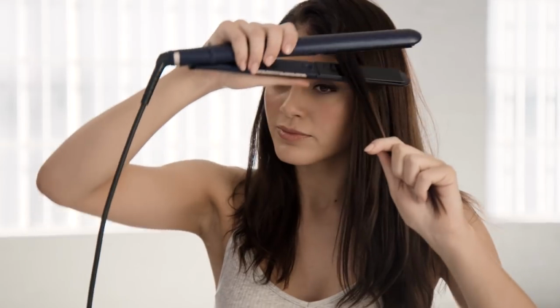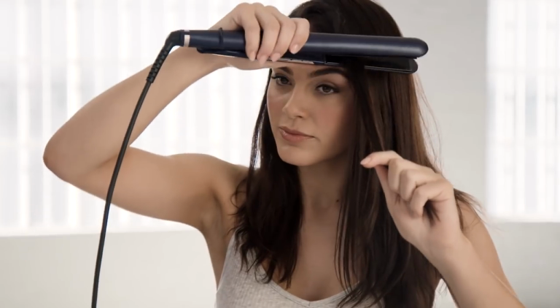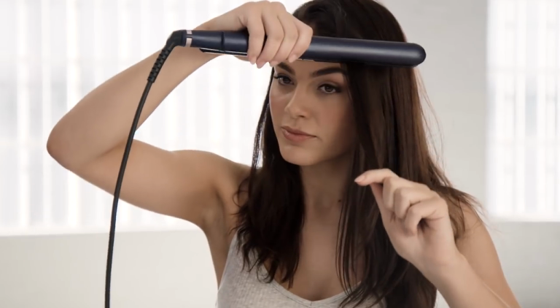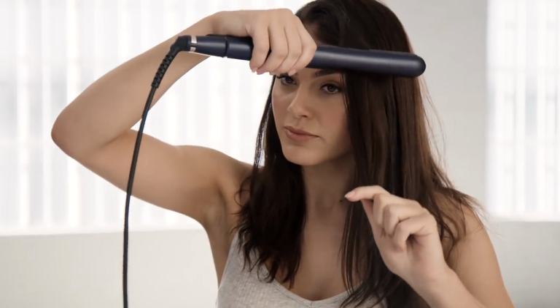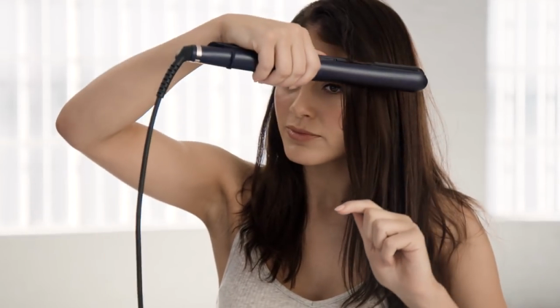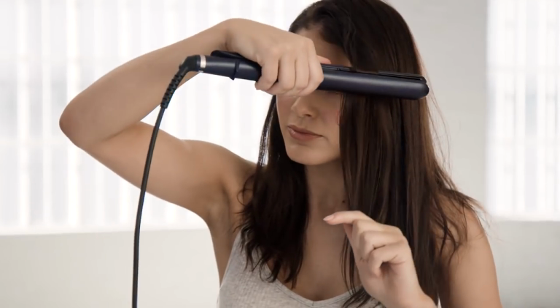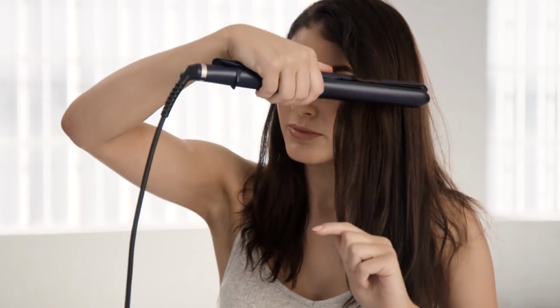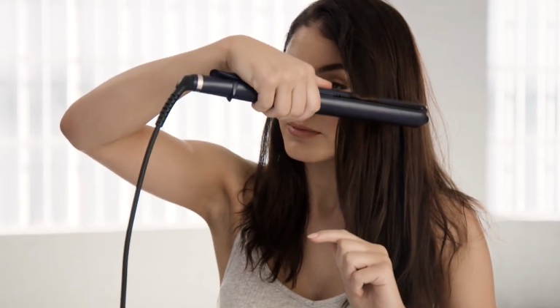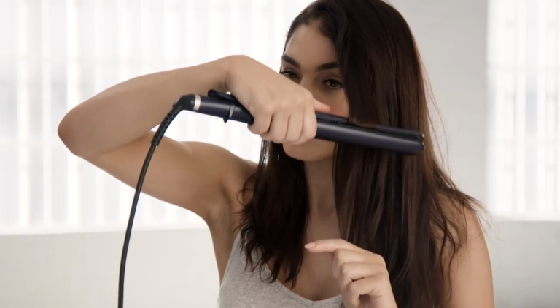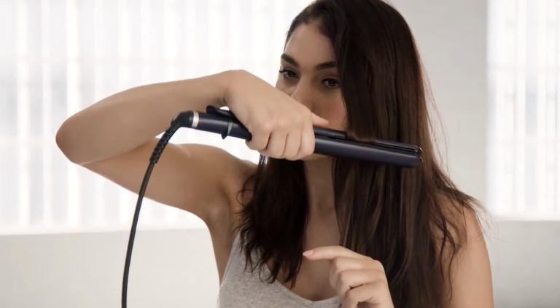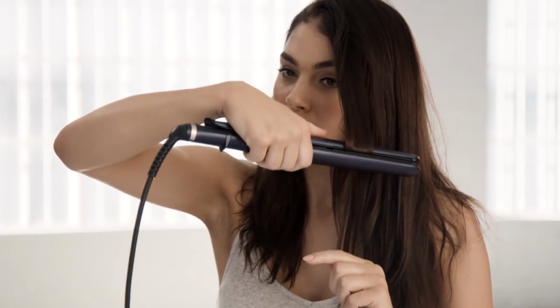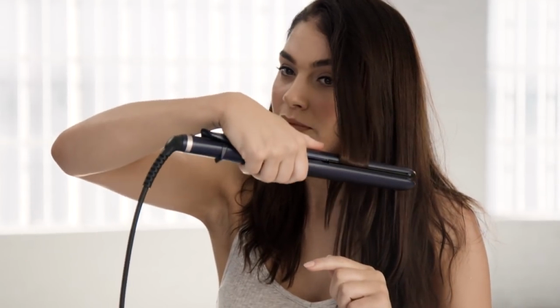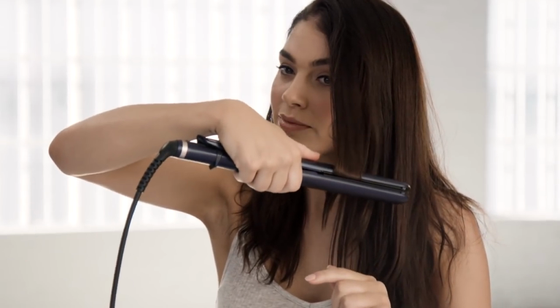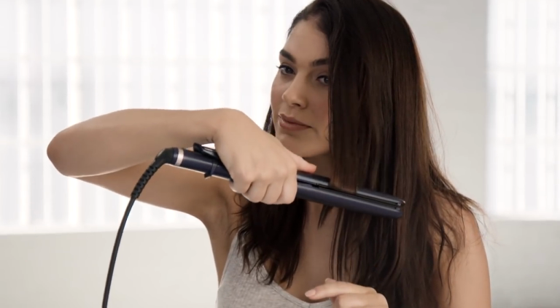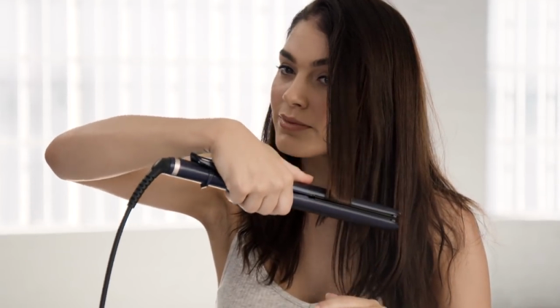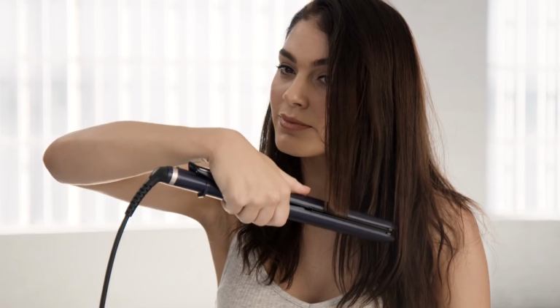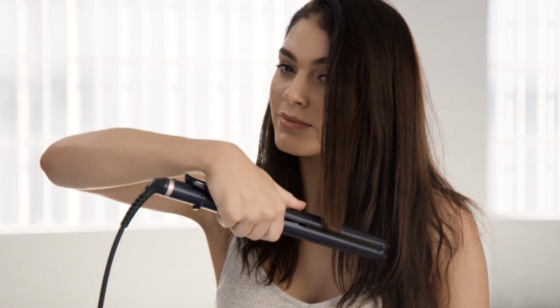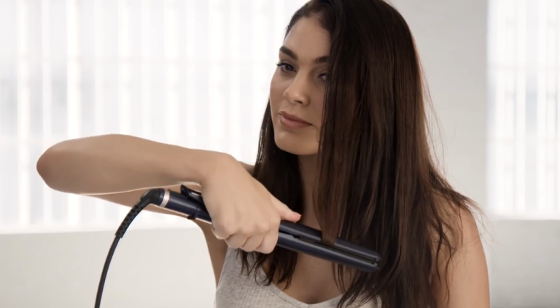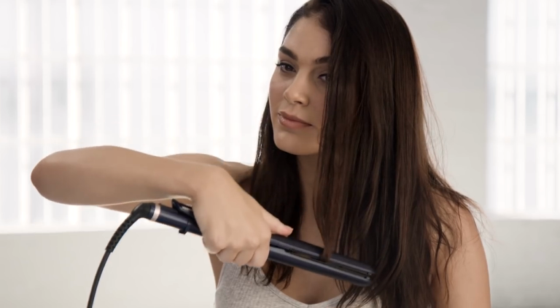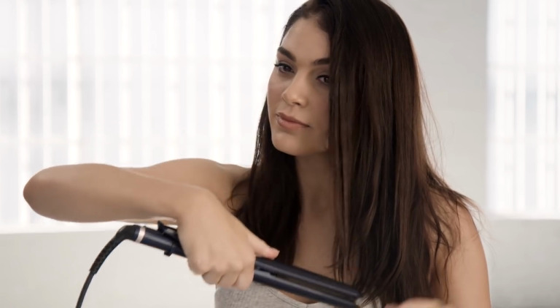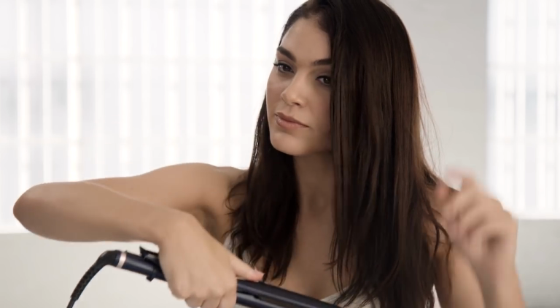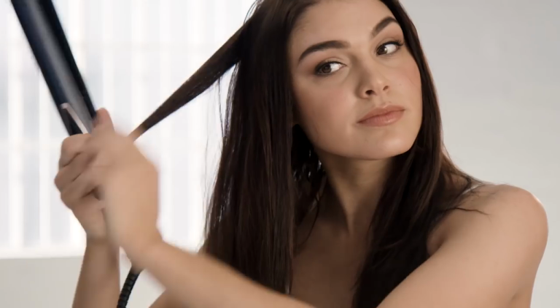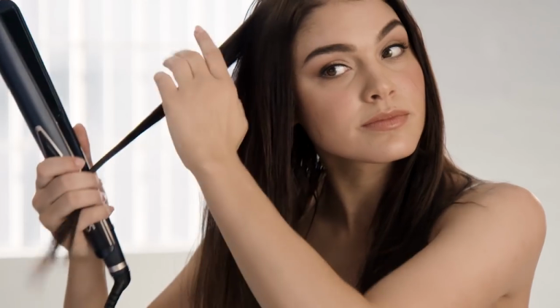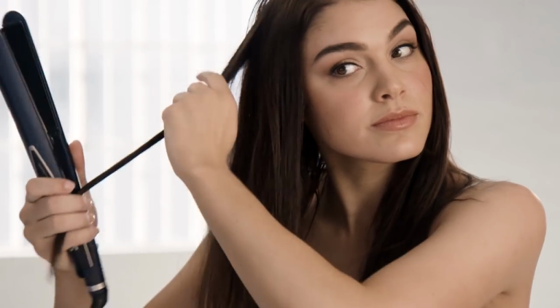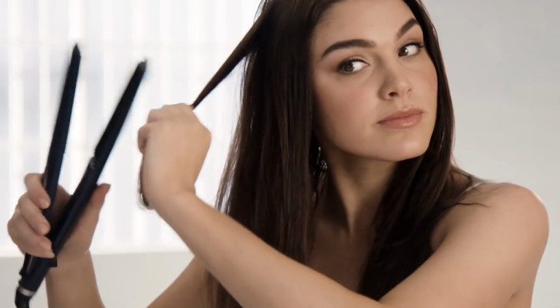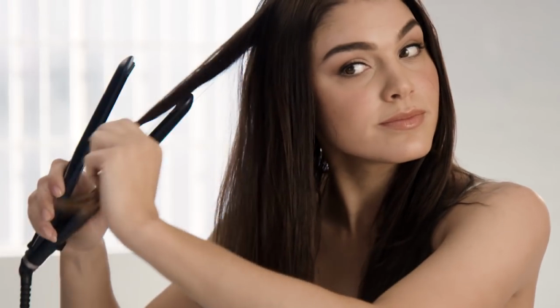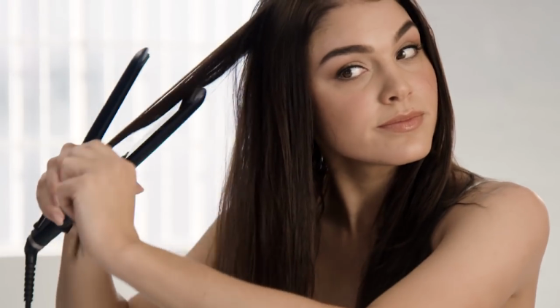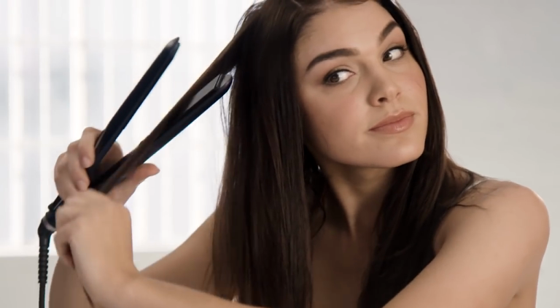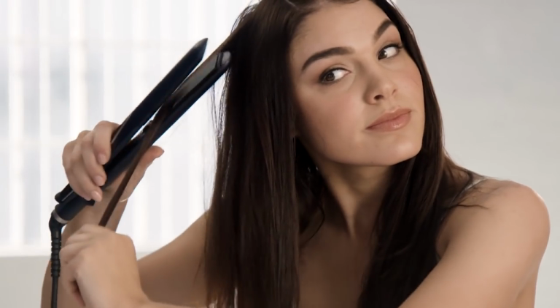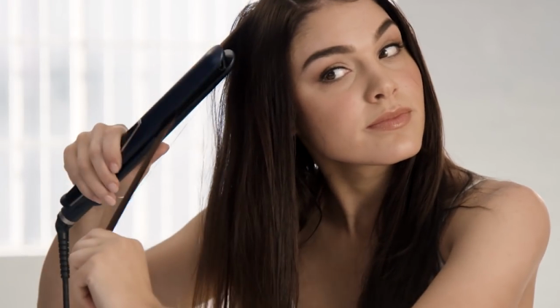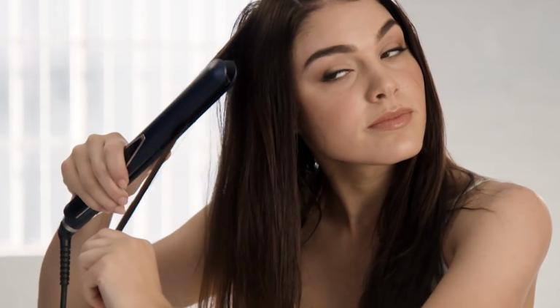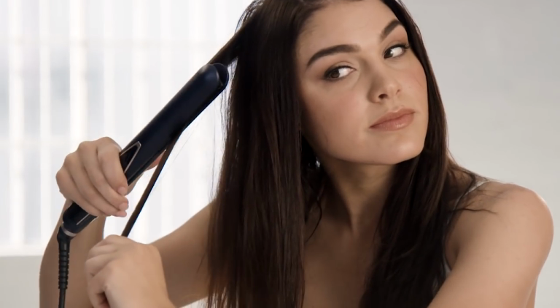Start with clean dry hair. Use a straightener and straighten random sections of the hair to create a smooth yet textured foundation.